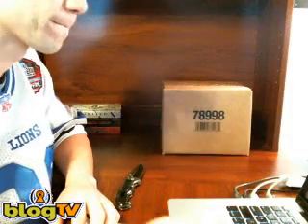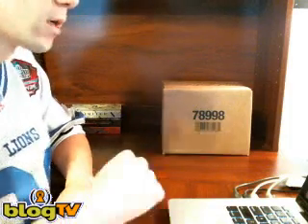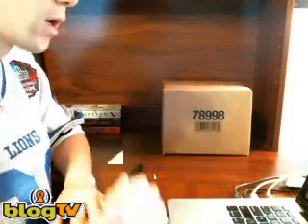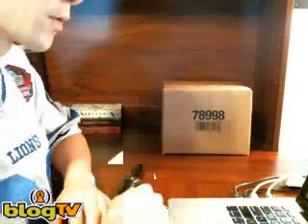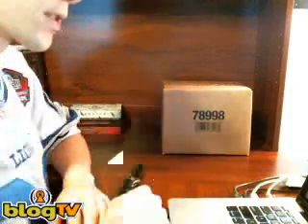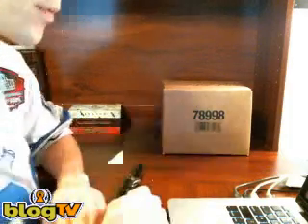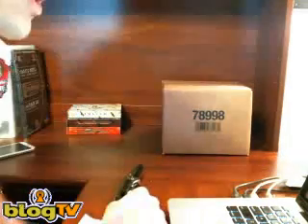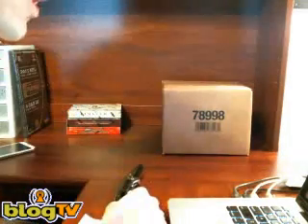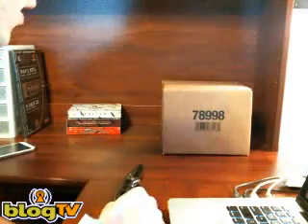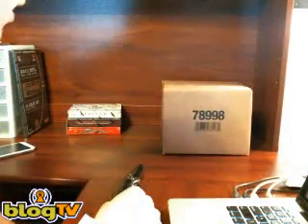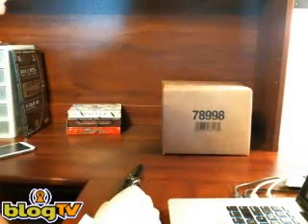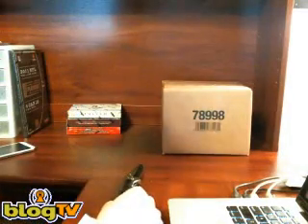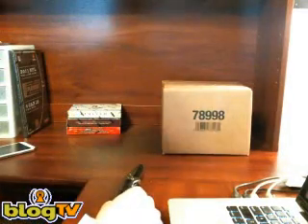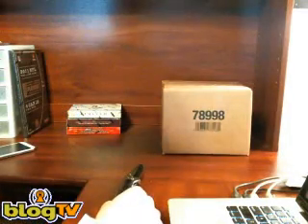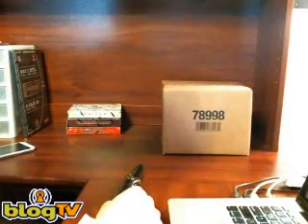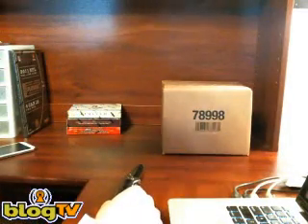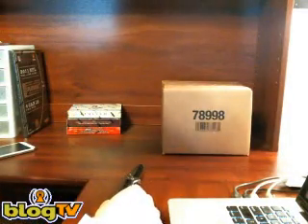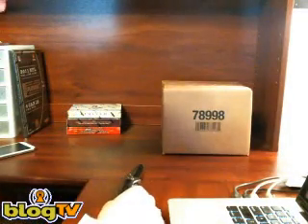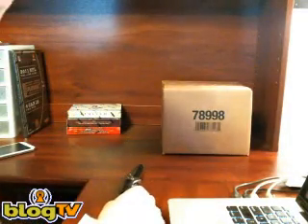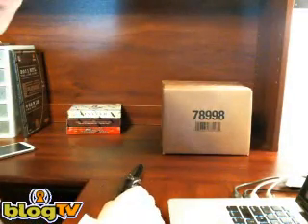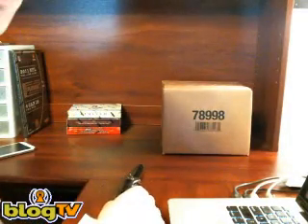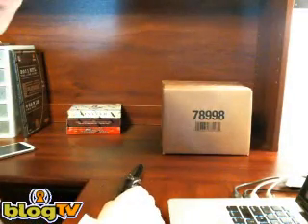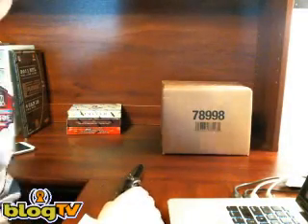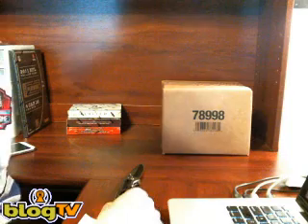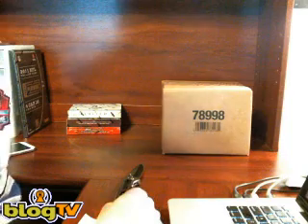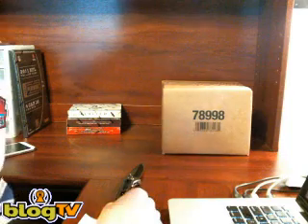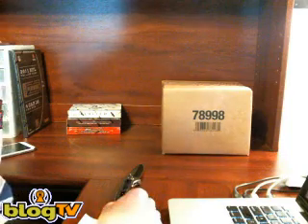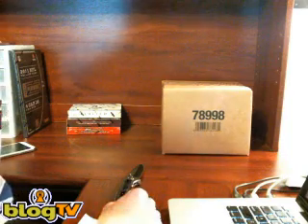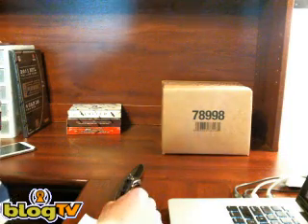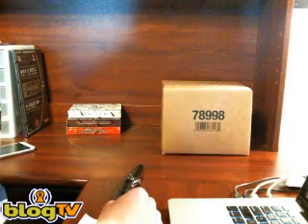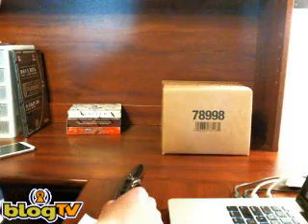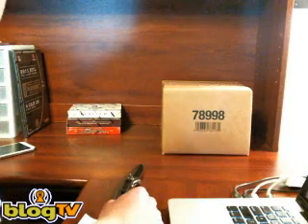All right, what's up everybody. Got a quick little one box of 2011 Exquisite here. Quick team rundown.